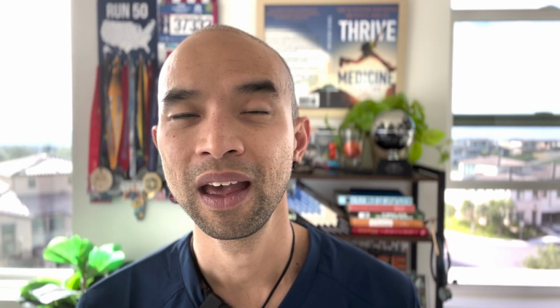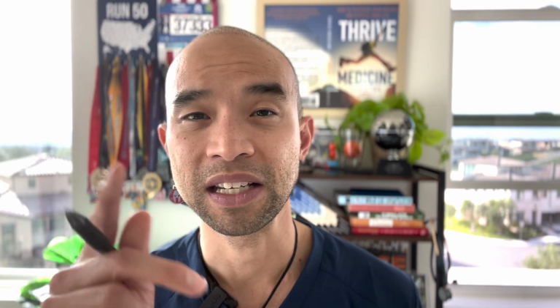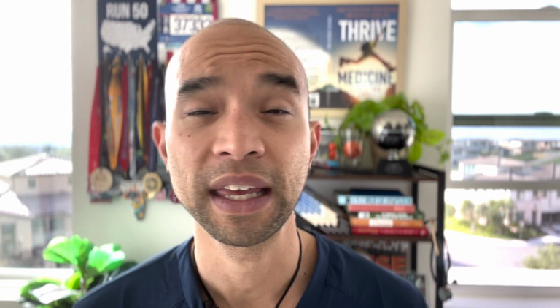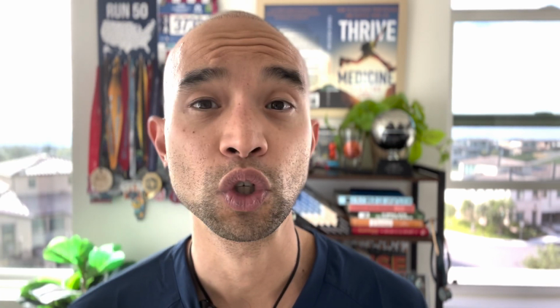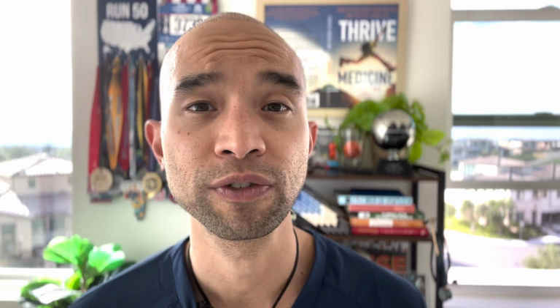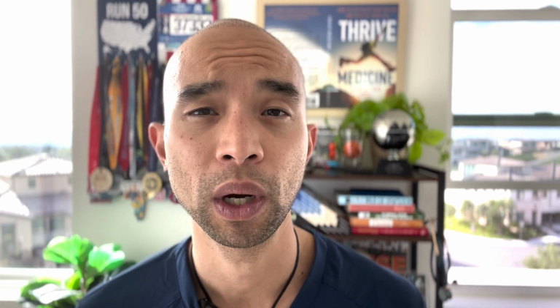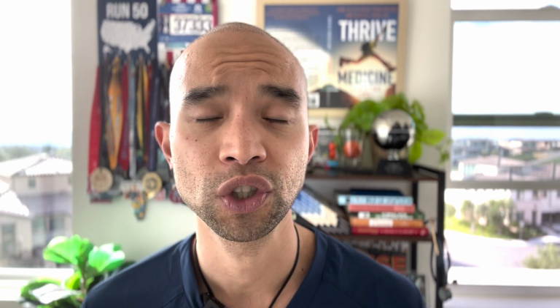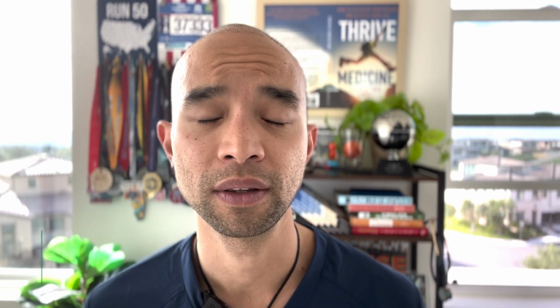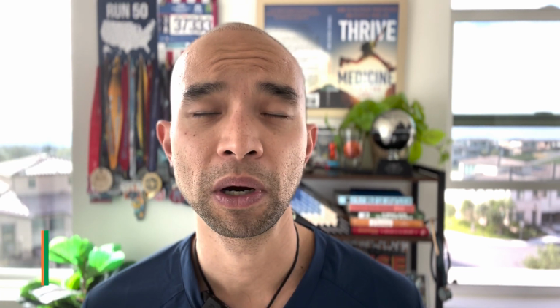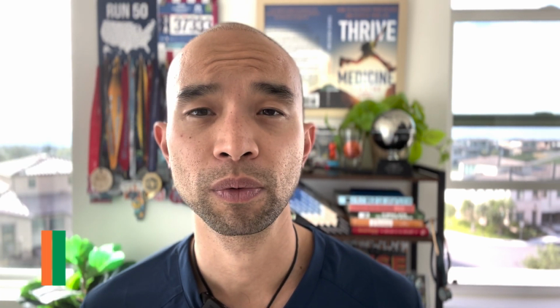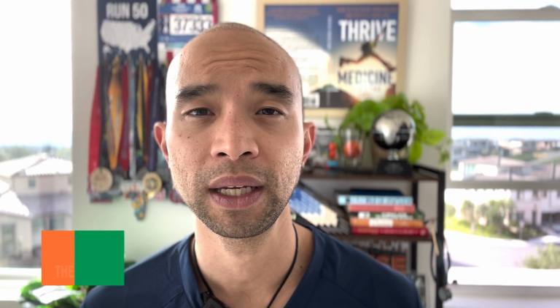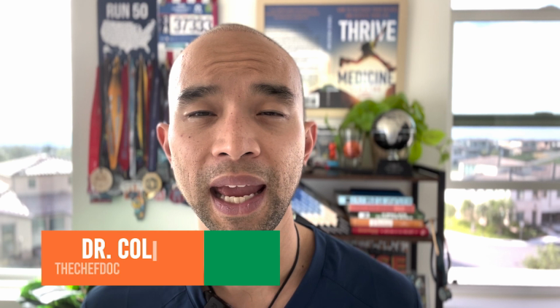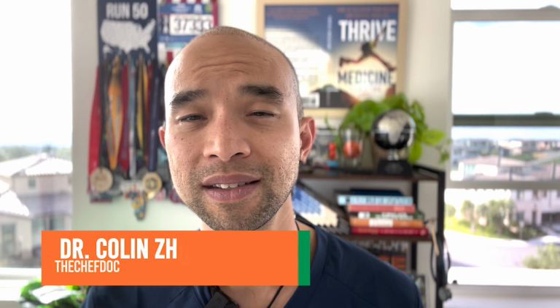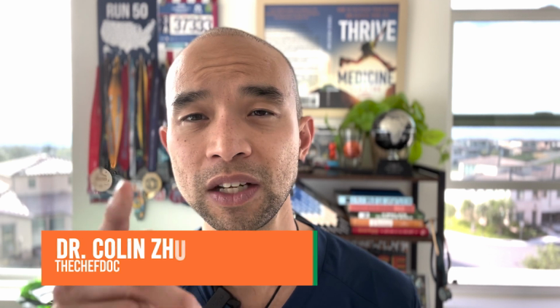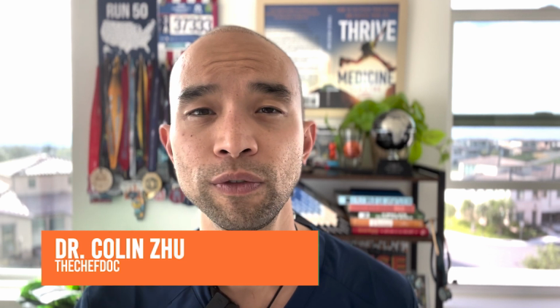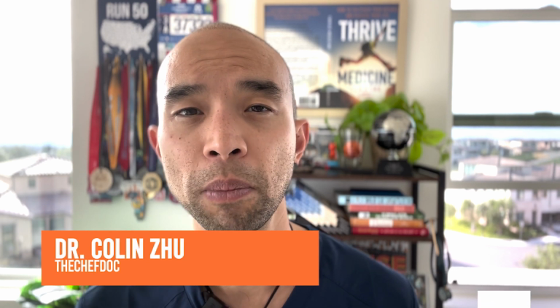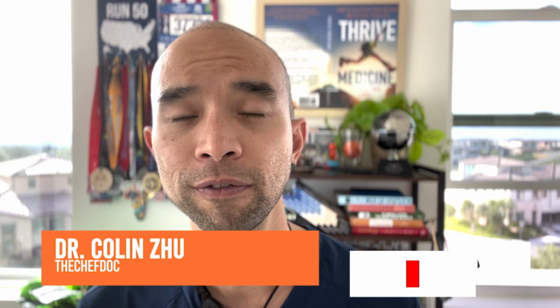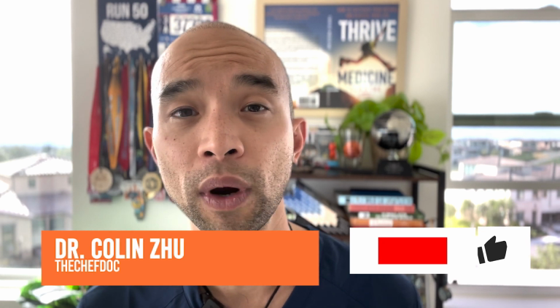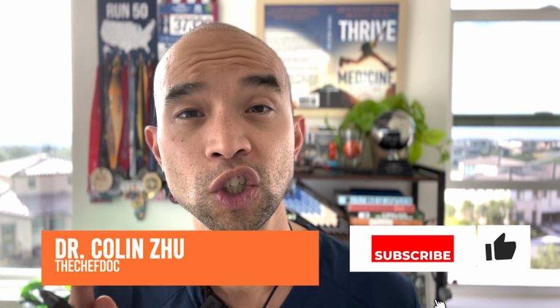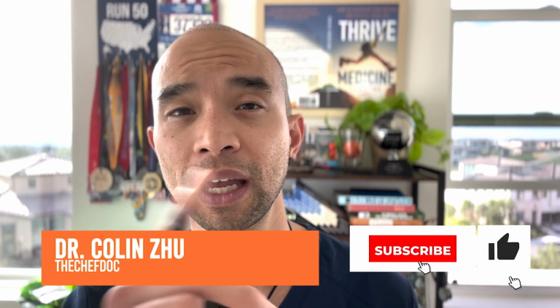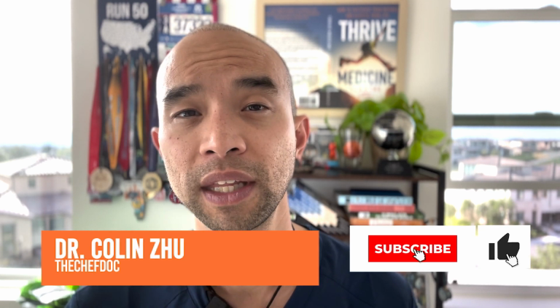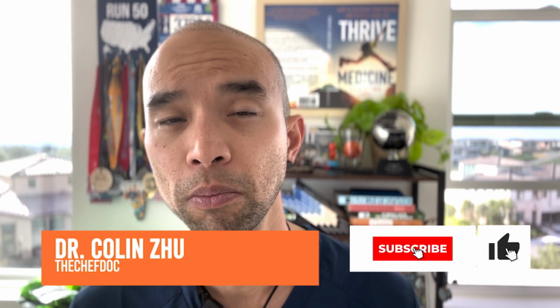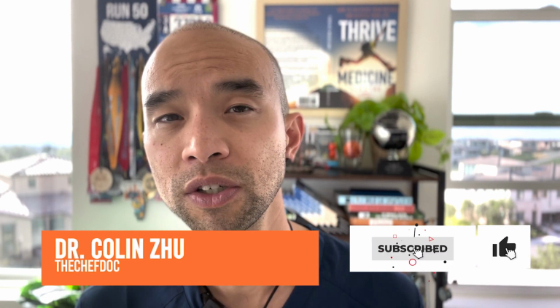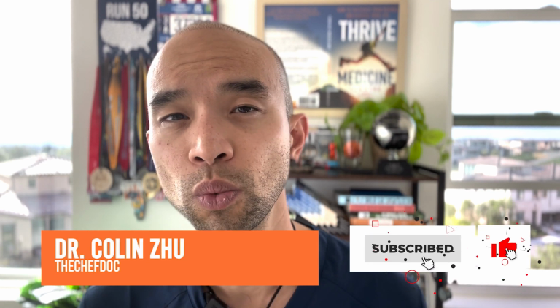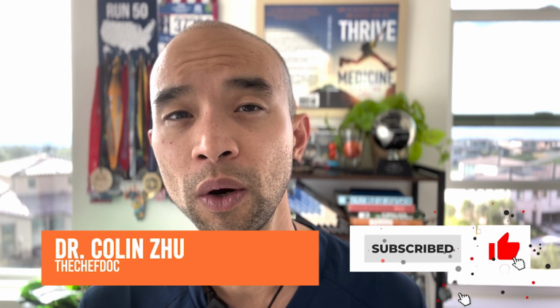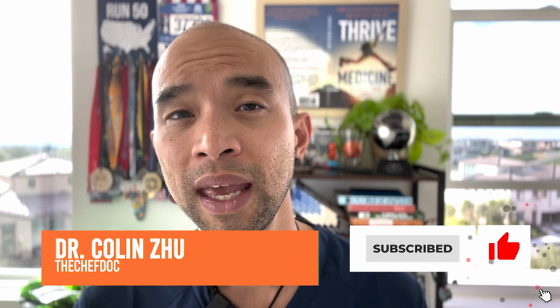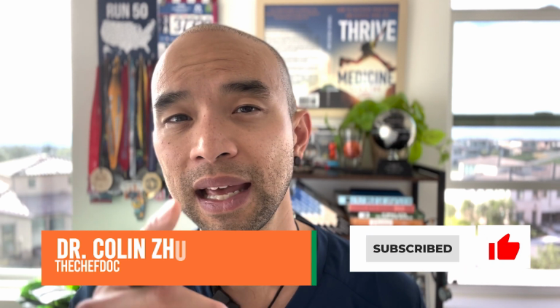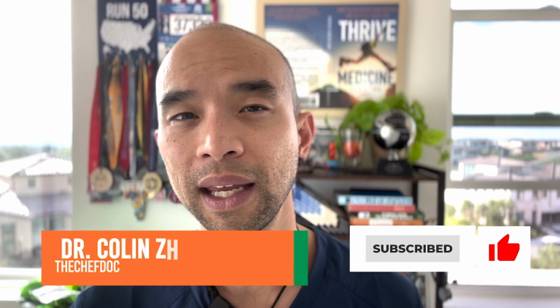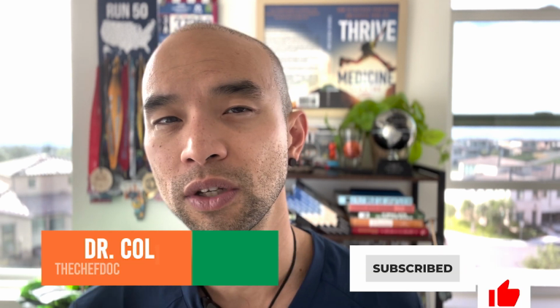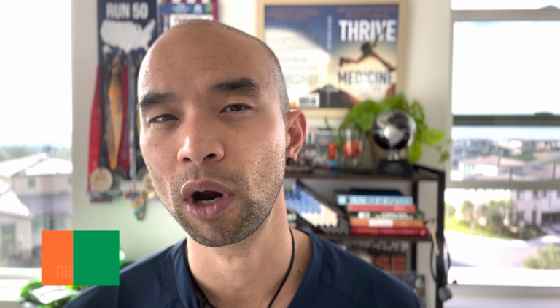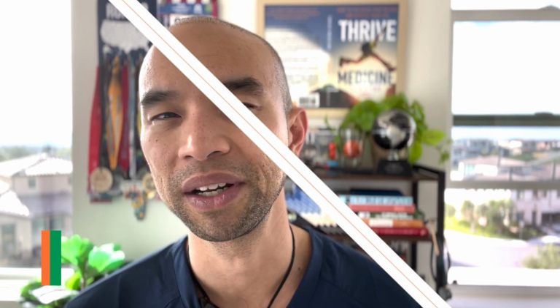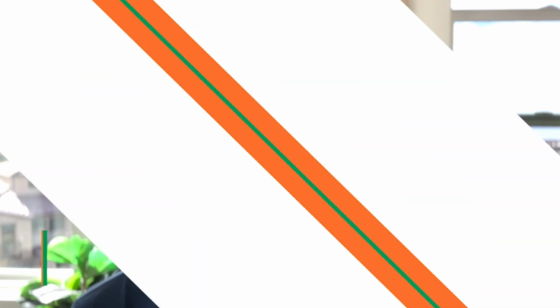Thank you so much for watching part three. Stay tuned for part four and check out the other parts as well. Hit that like and subscribe button.